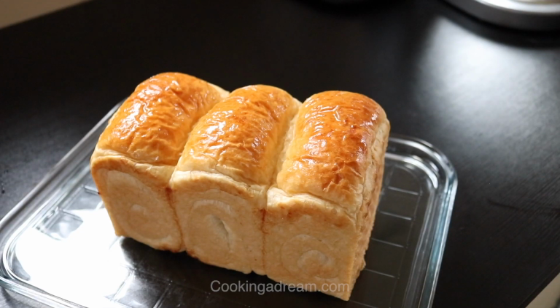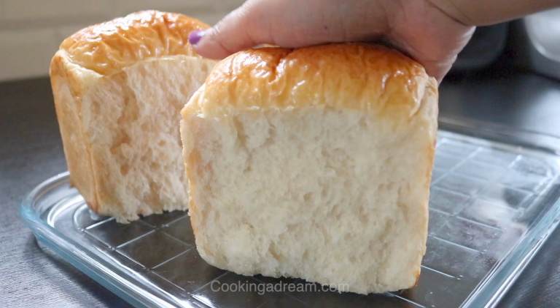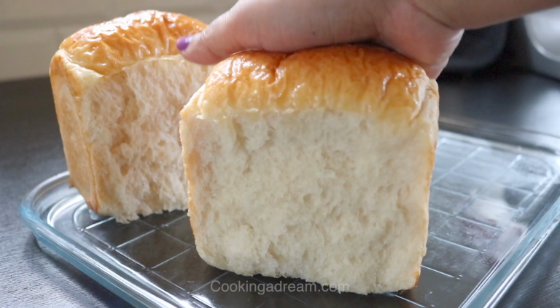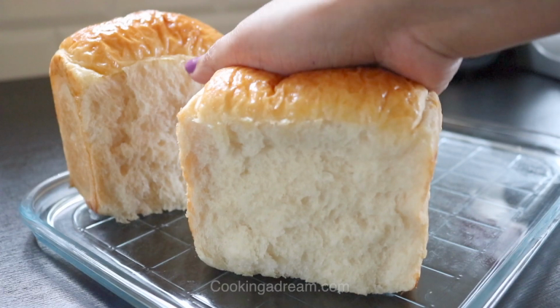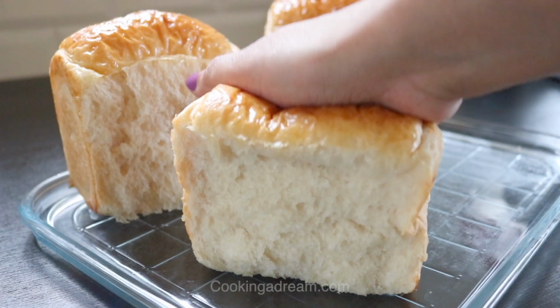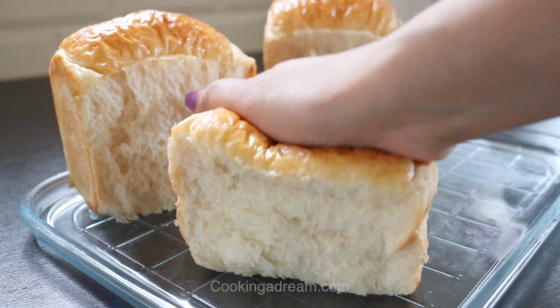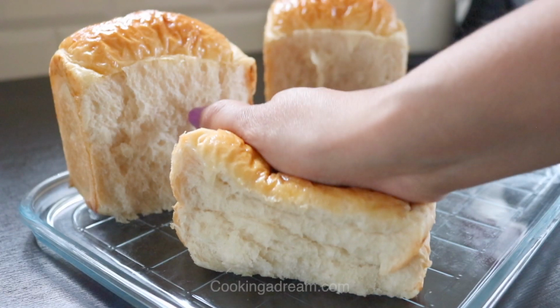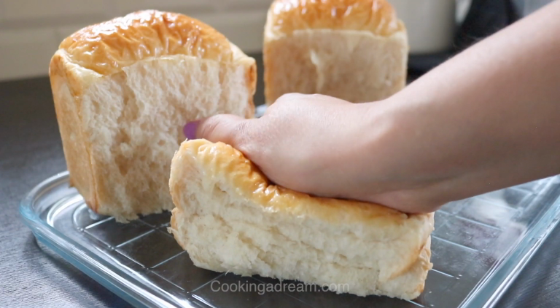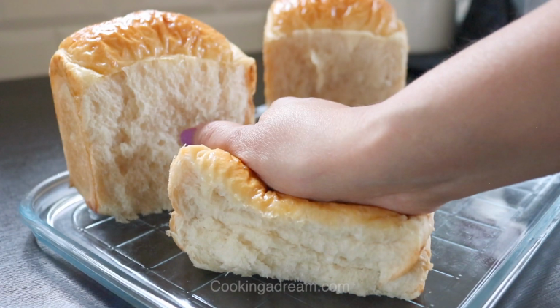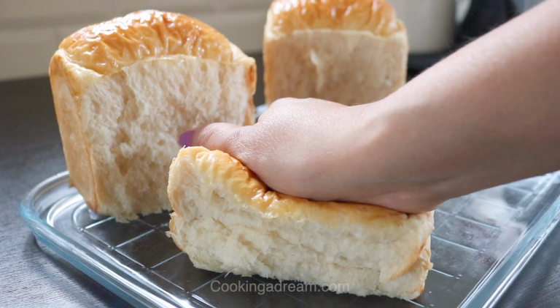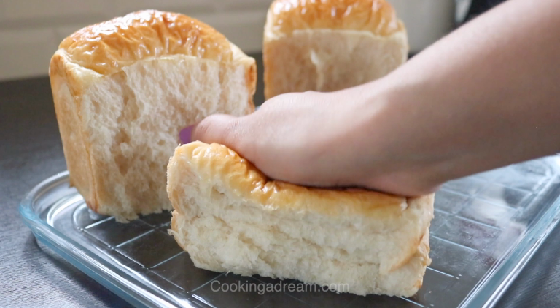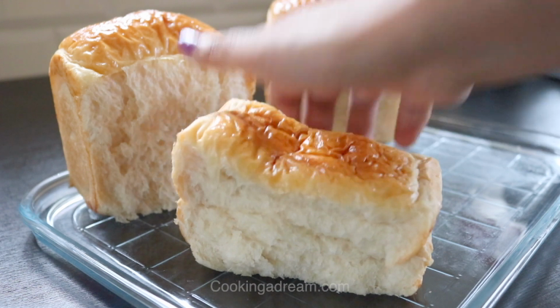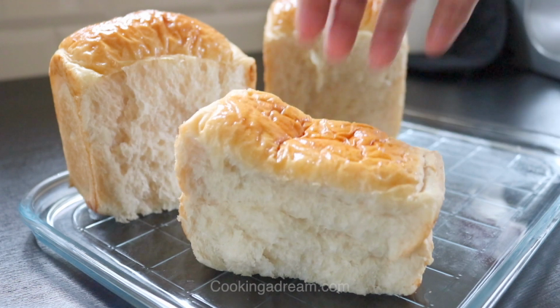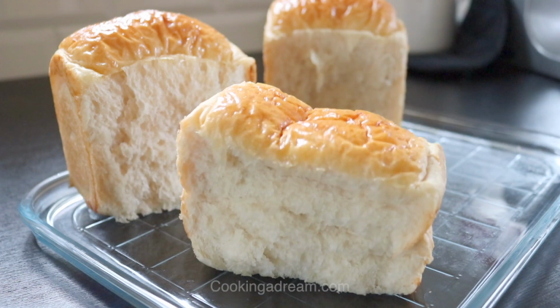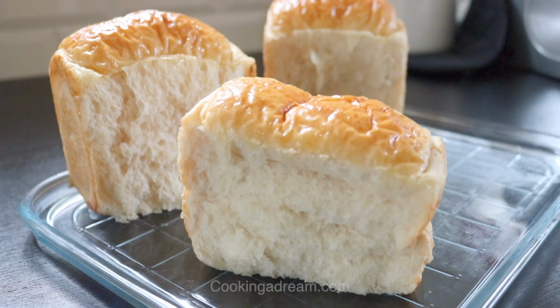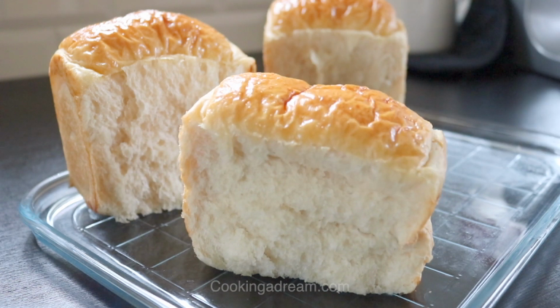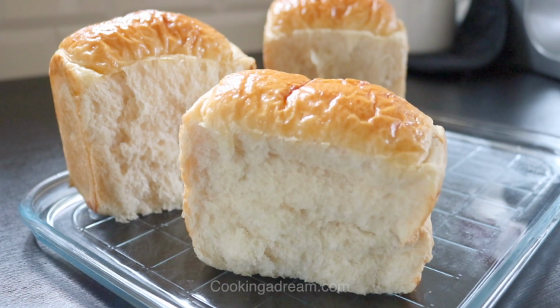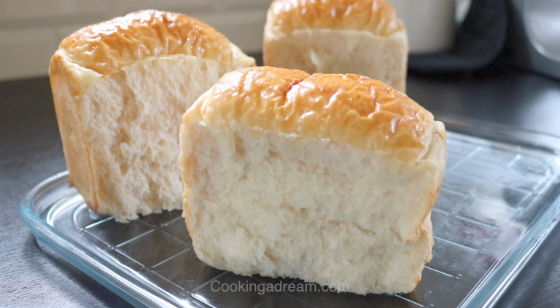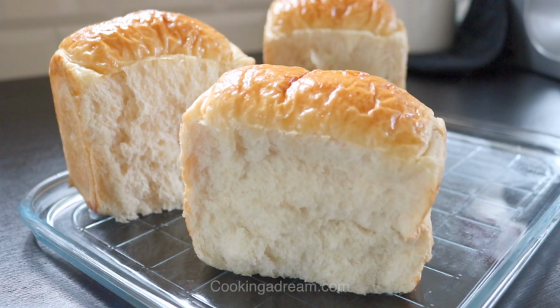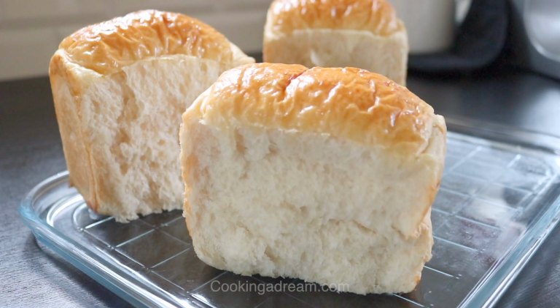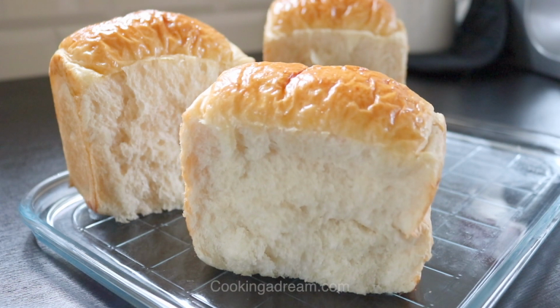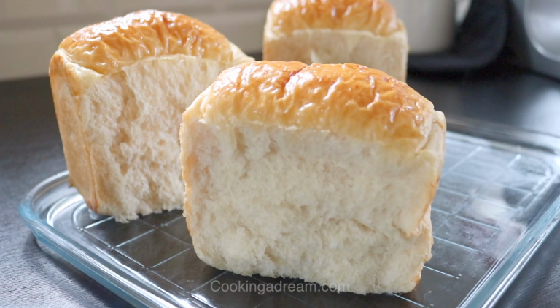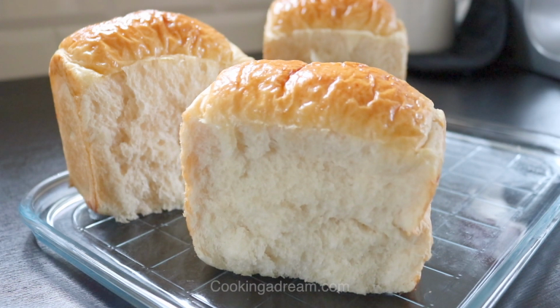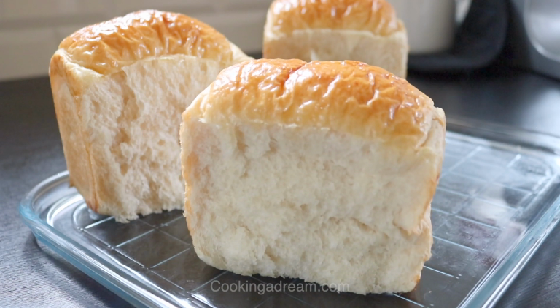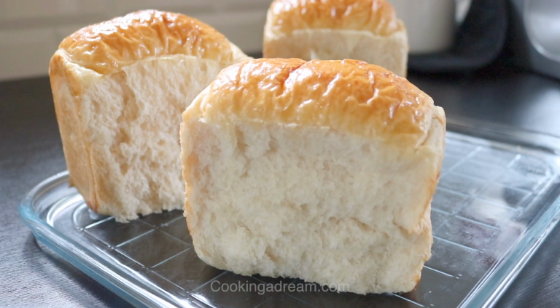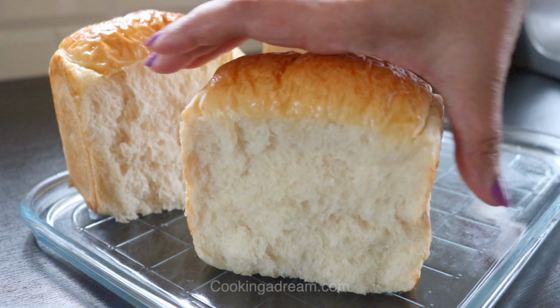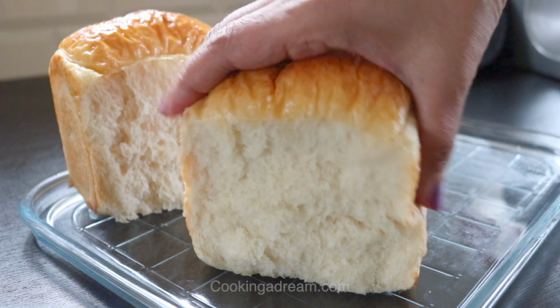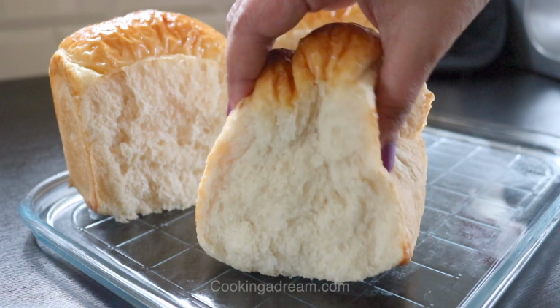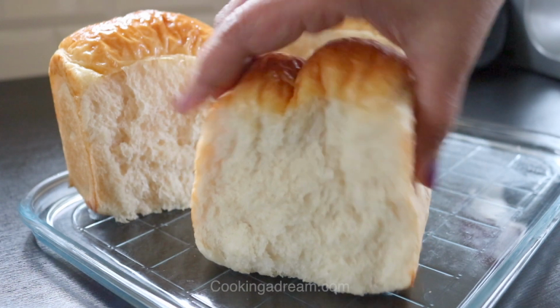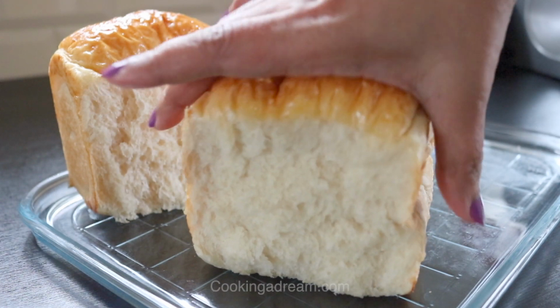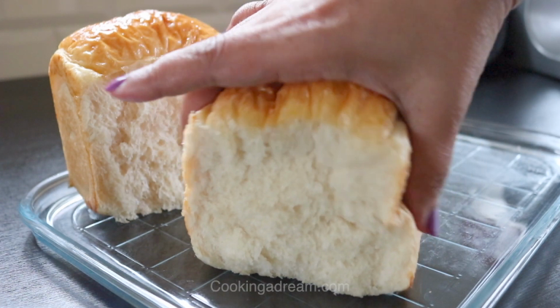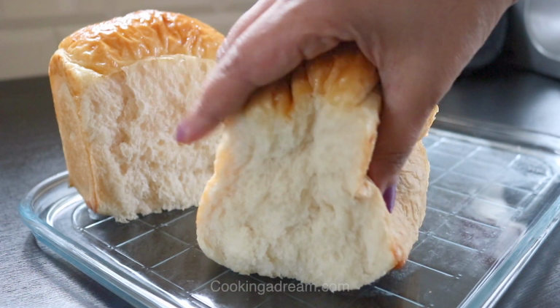You can find the full recipe on my blog. Let me know if you have any questions and thanks for watching.